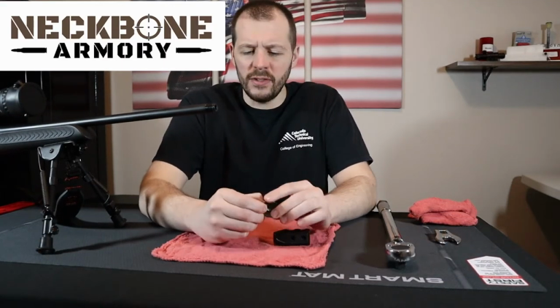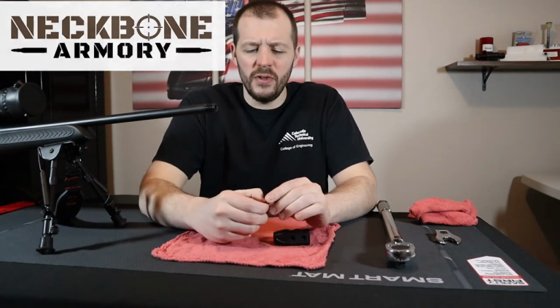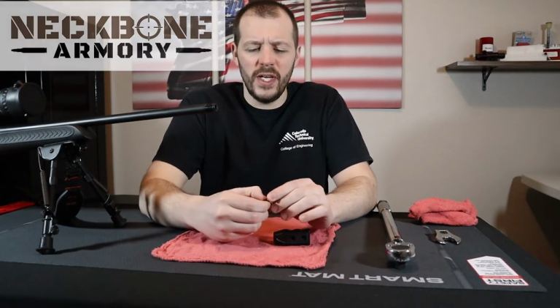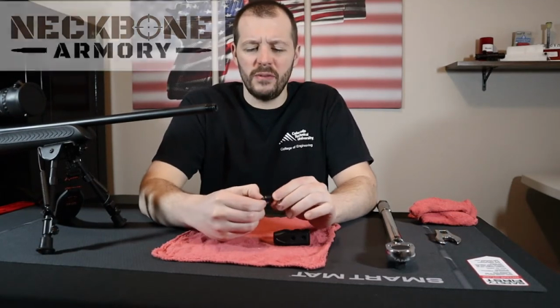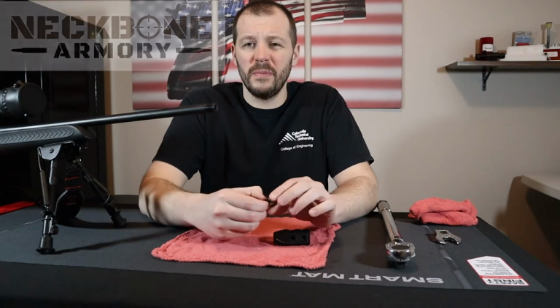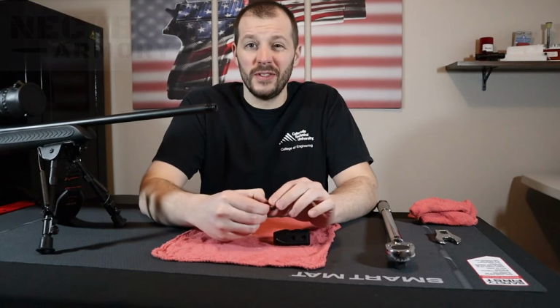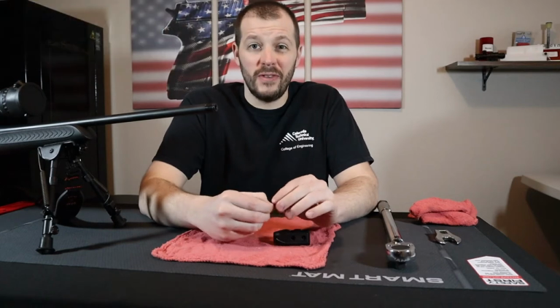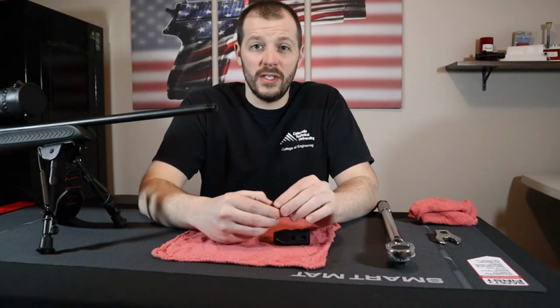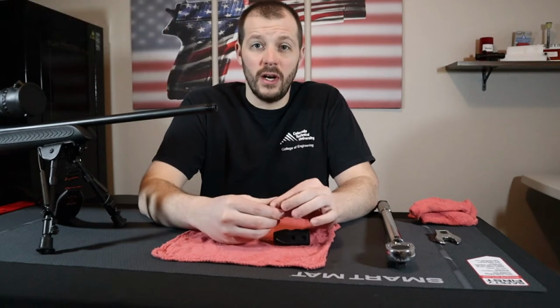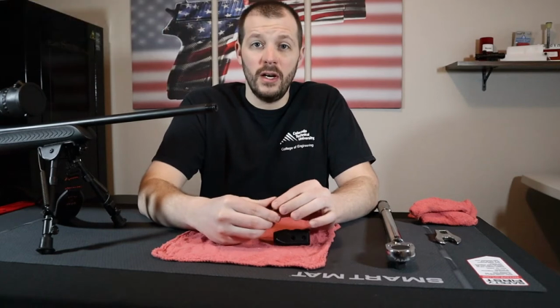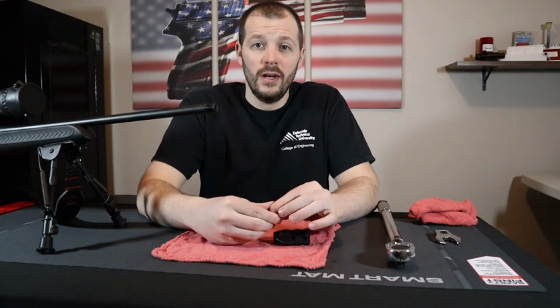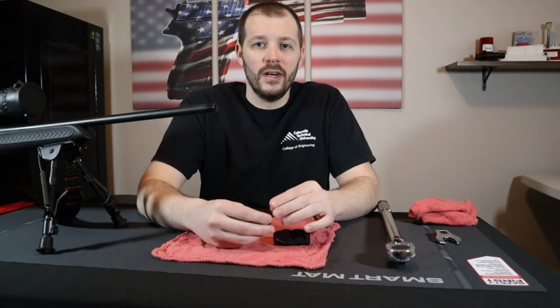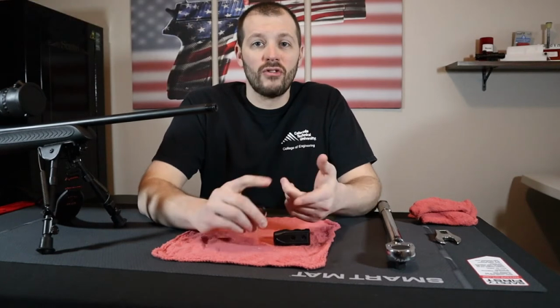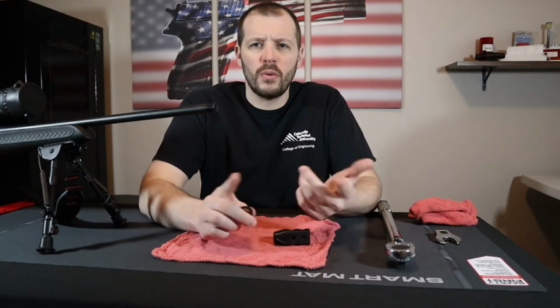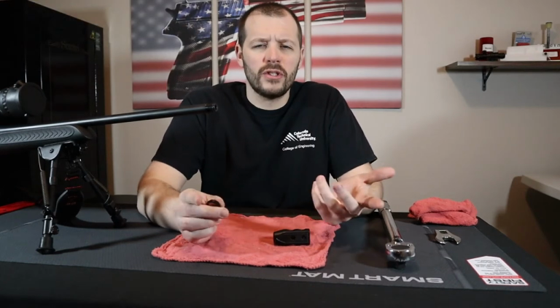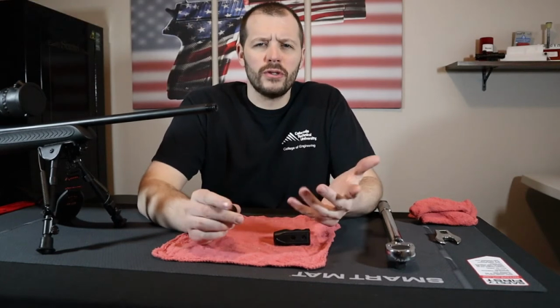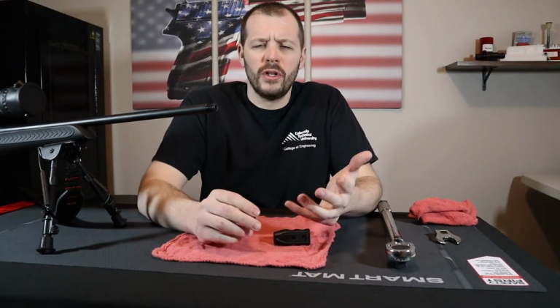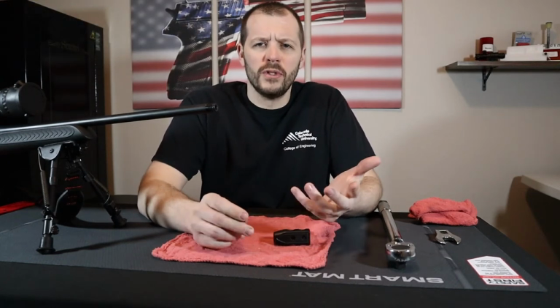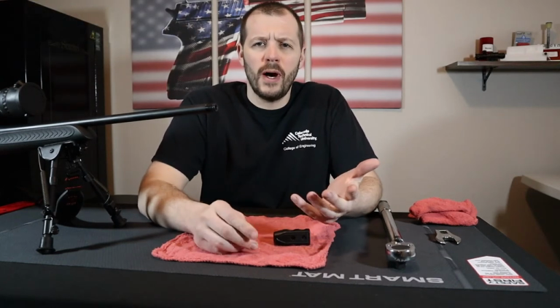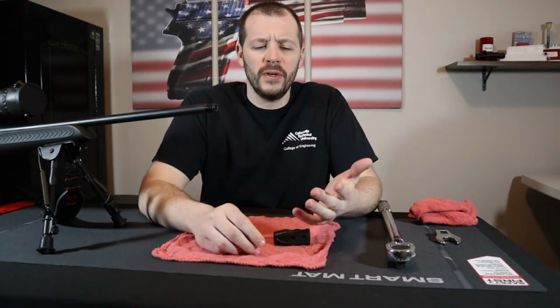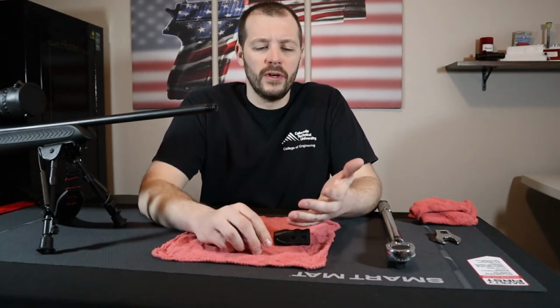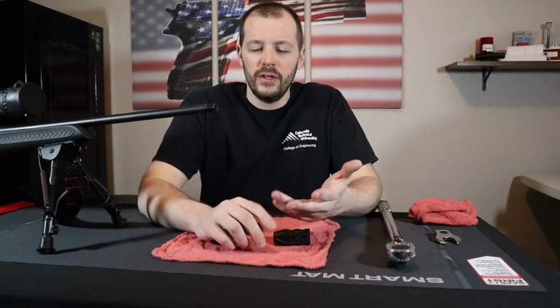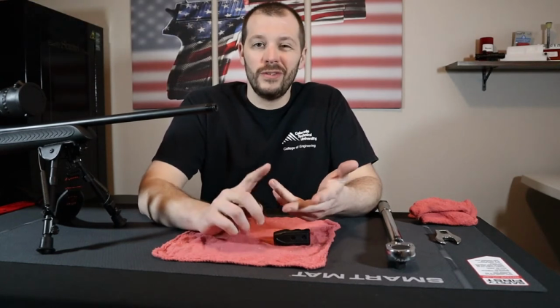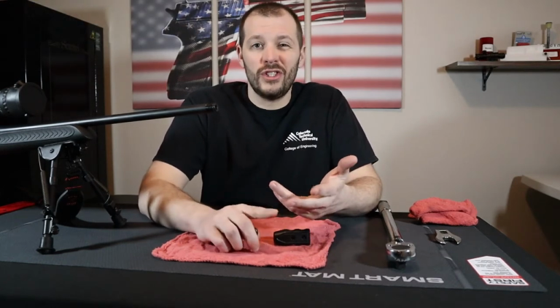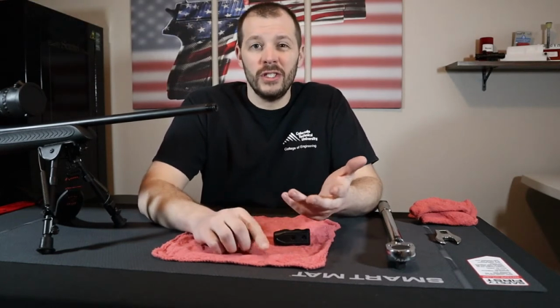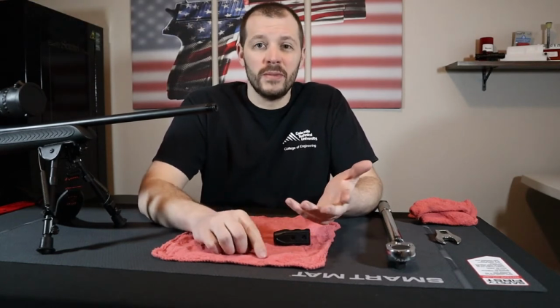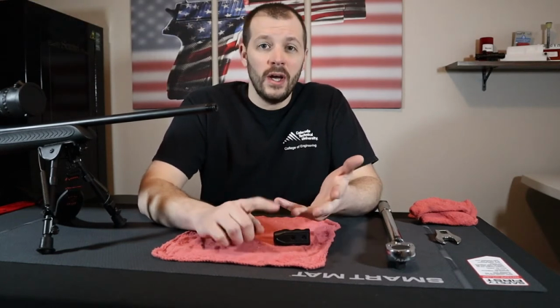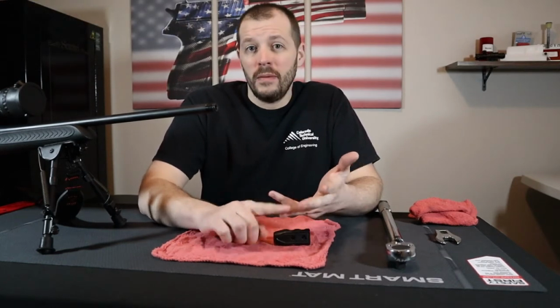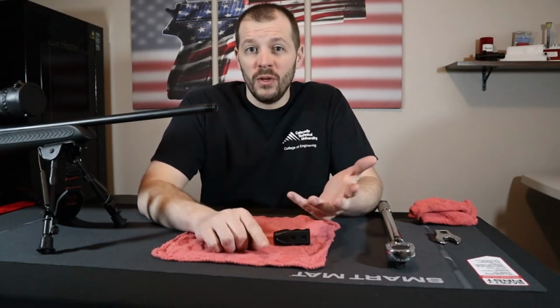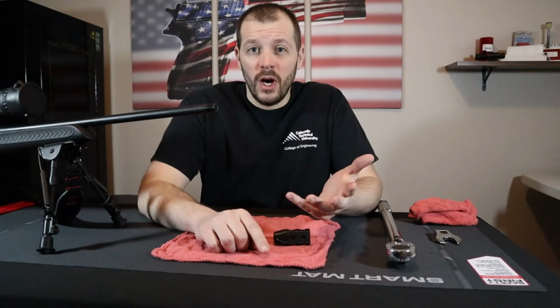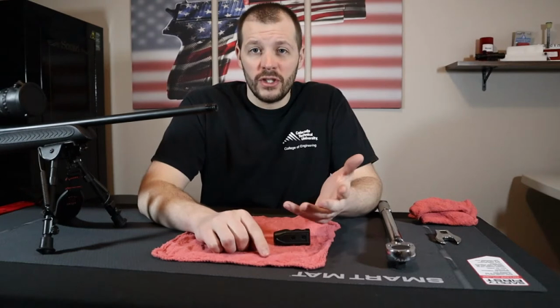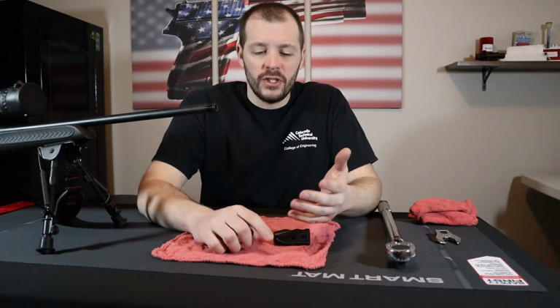Now there are a few ways you can put muzzle devices on. Crush washers is one of the most popular. You can also use shims or peel washers.